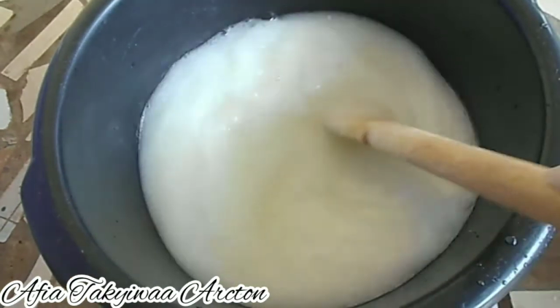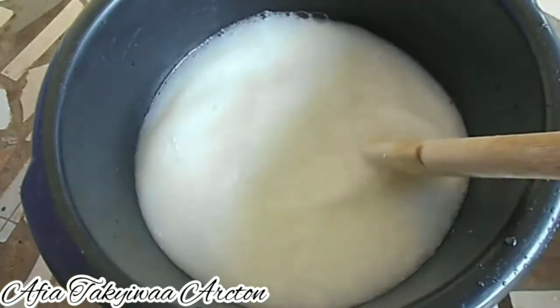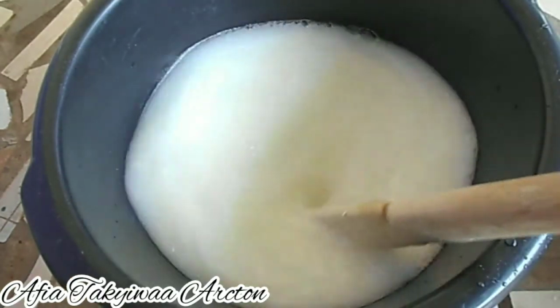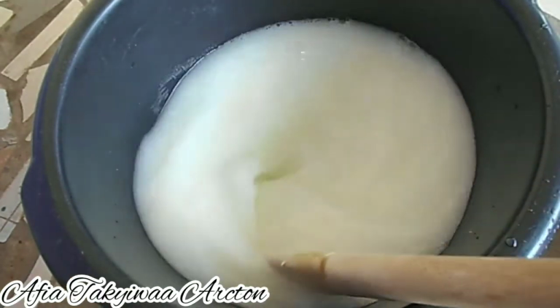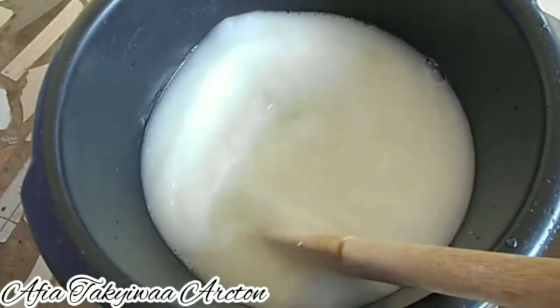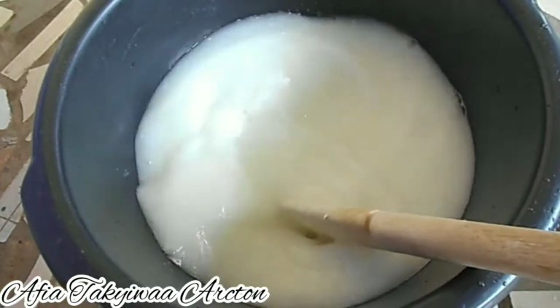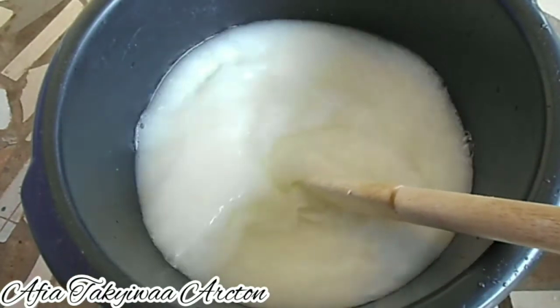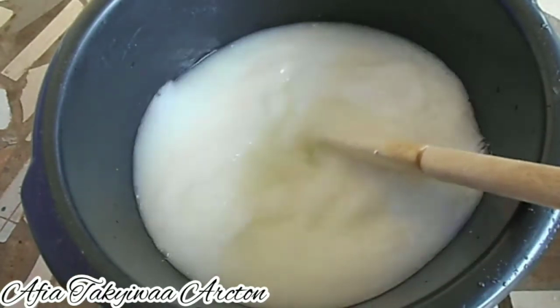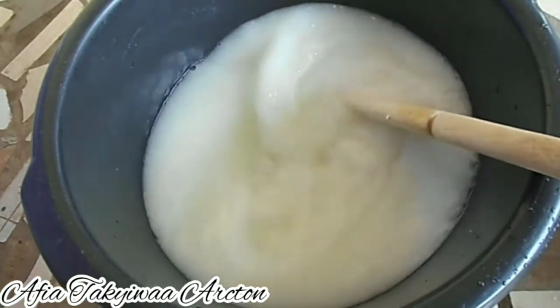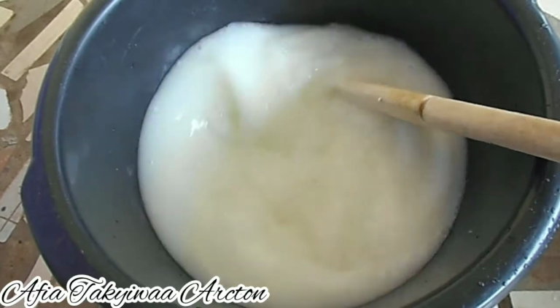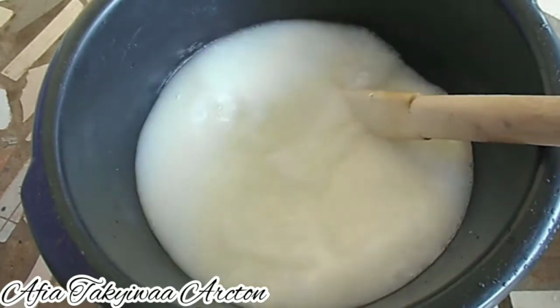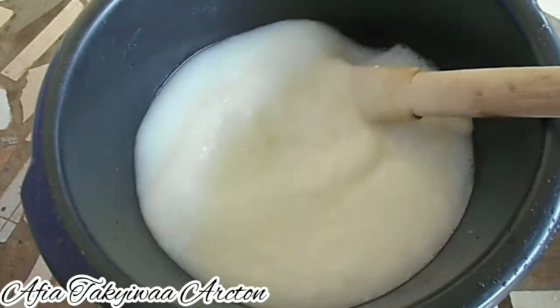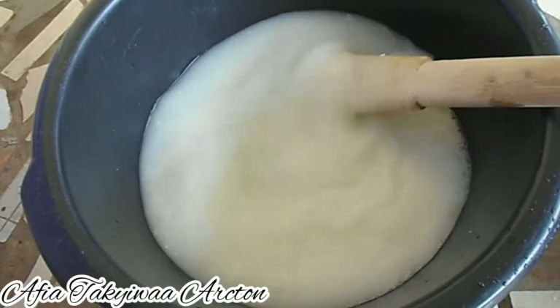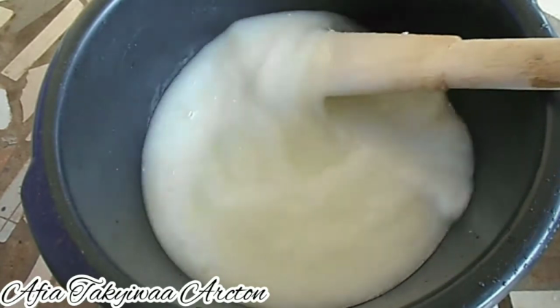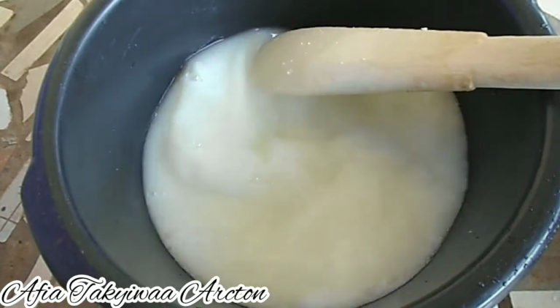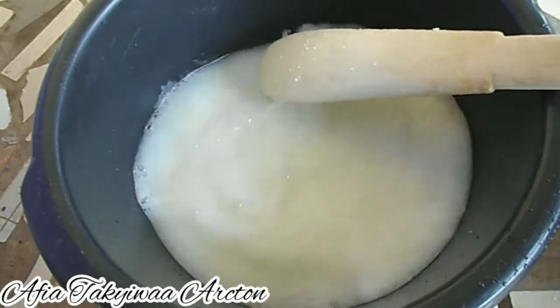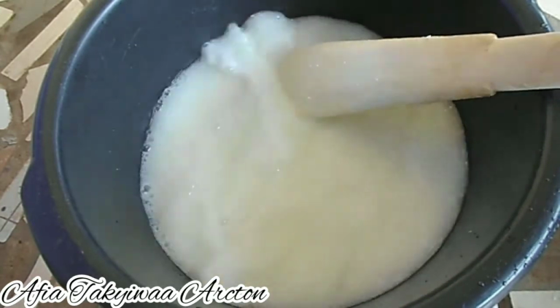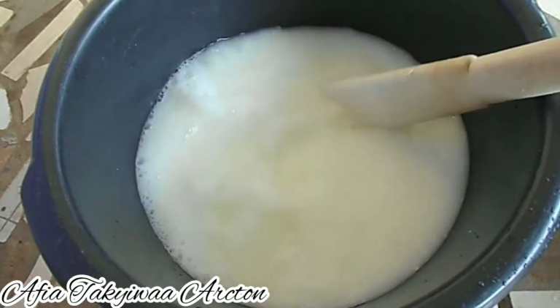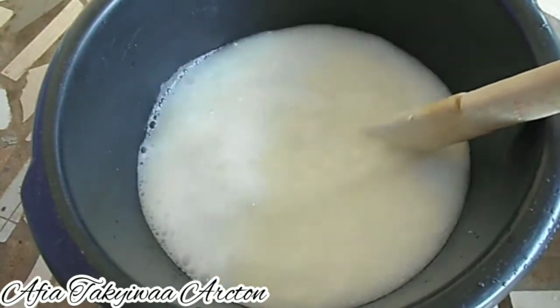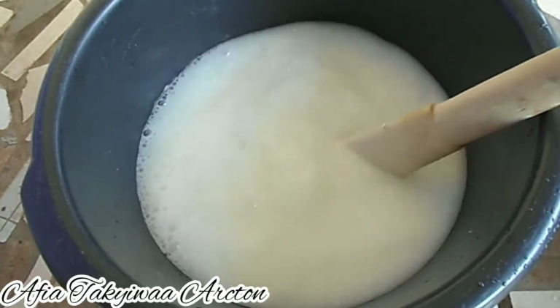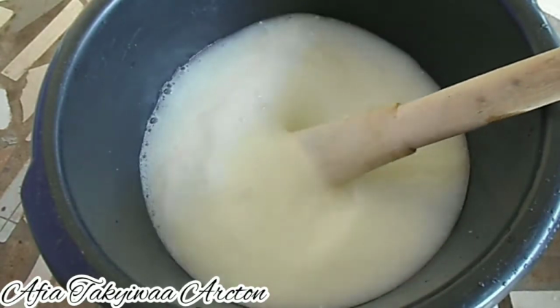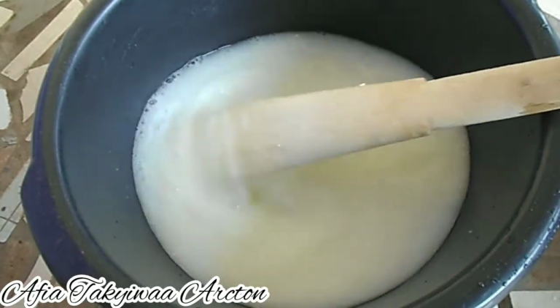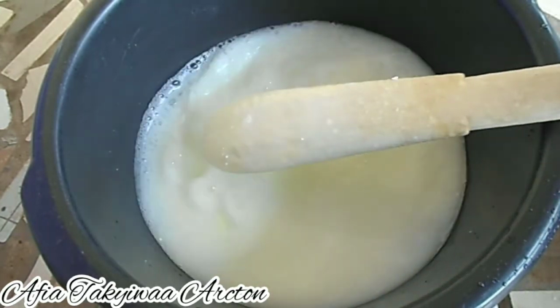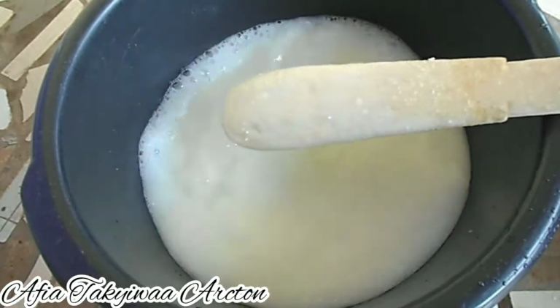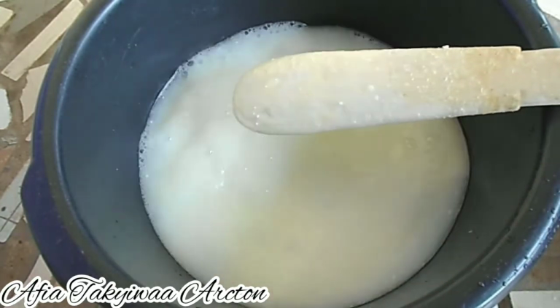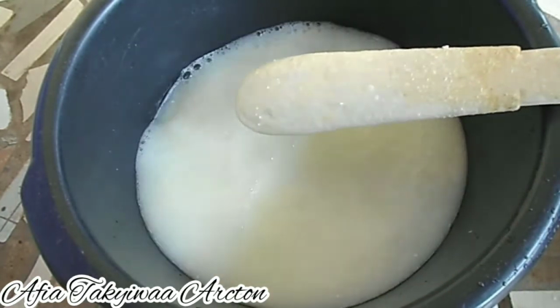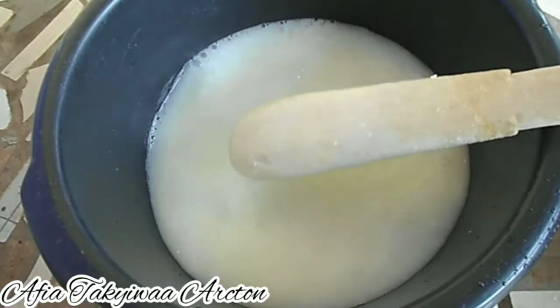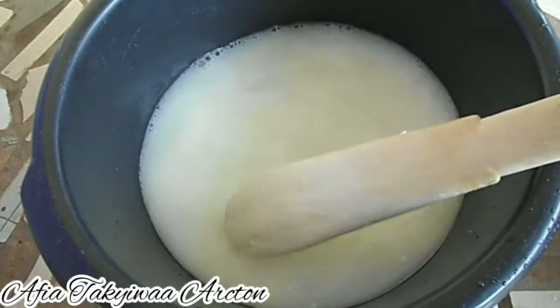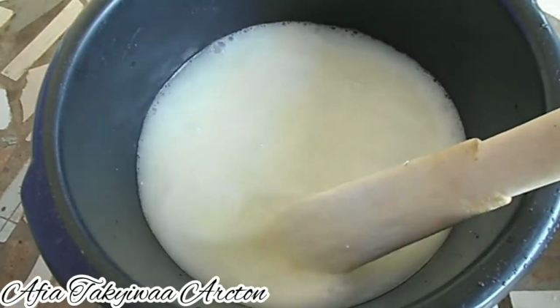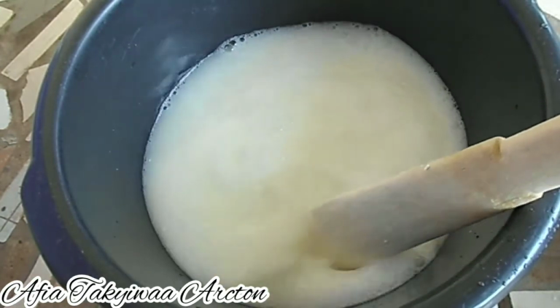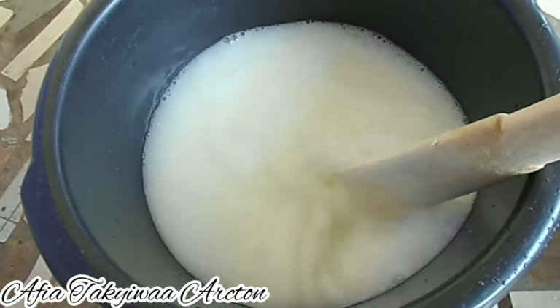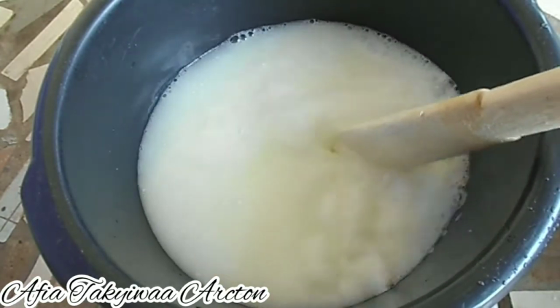Now we are done with the bleach mixture. All you have to do is leave it to soak for three days.